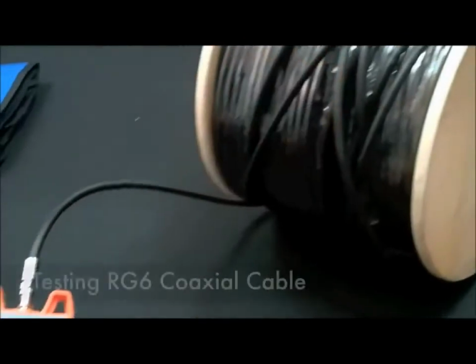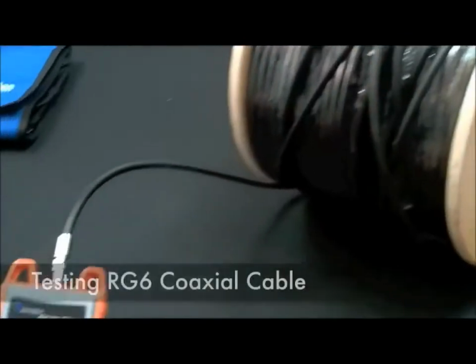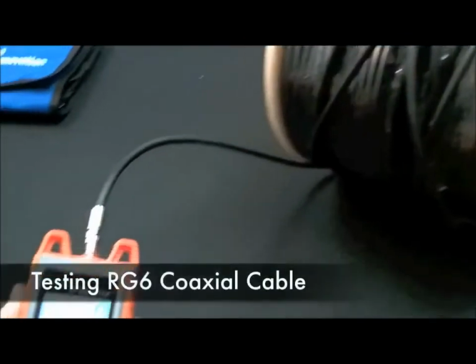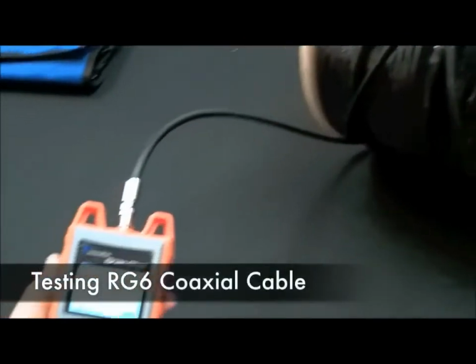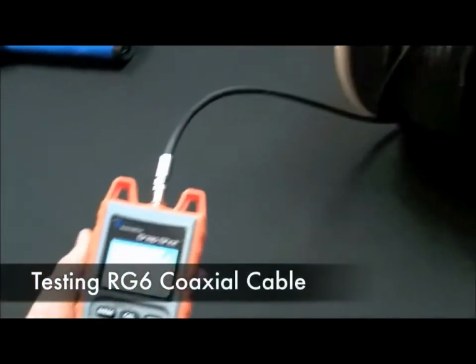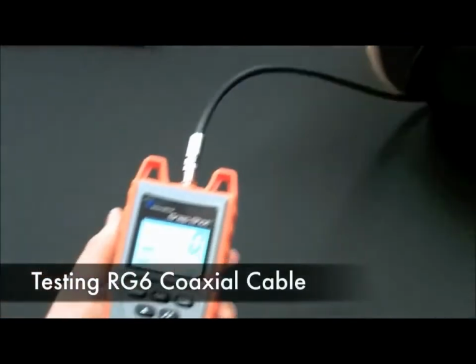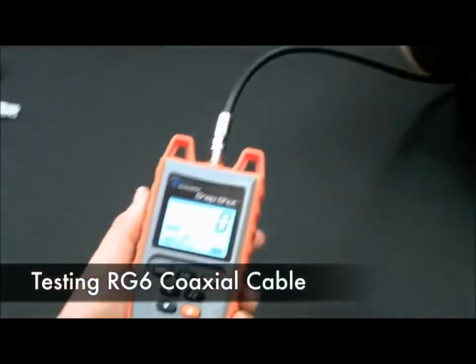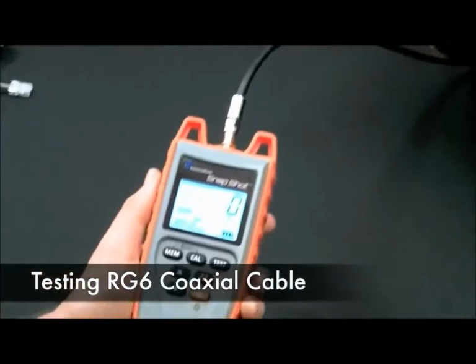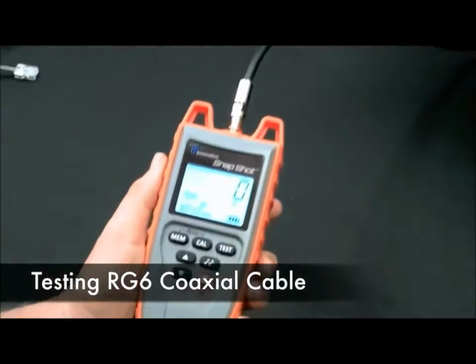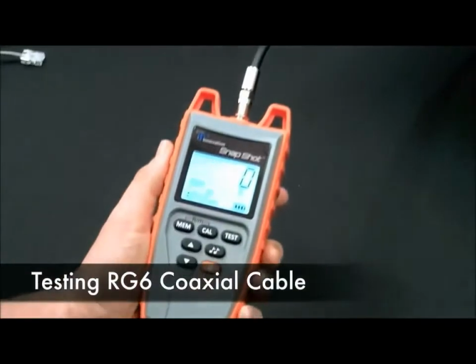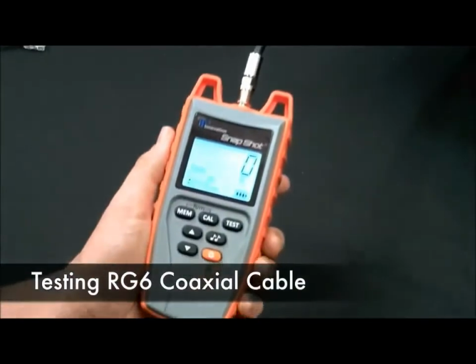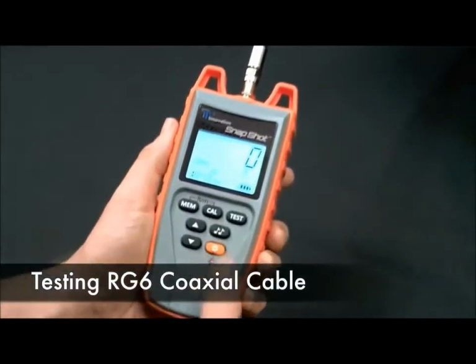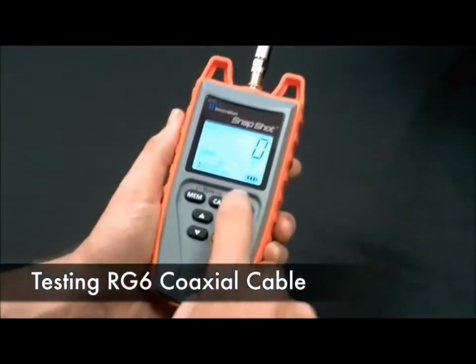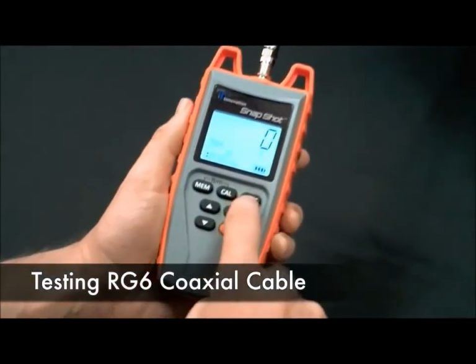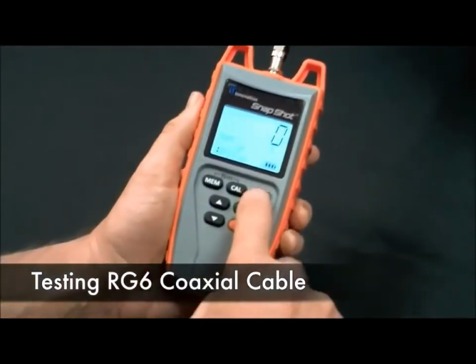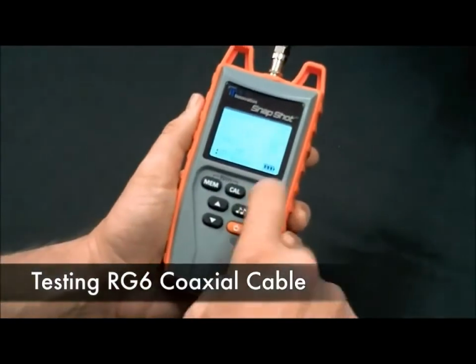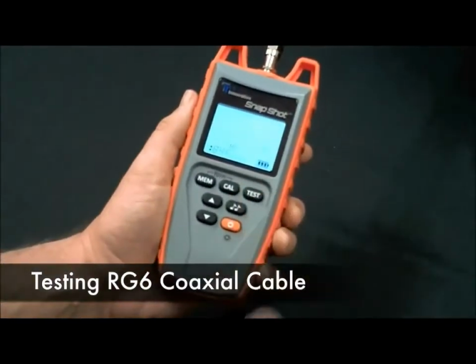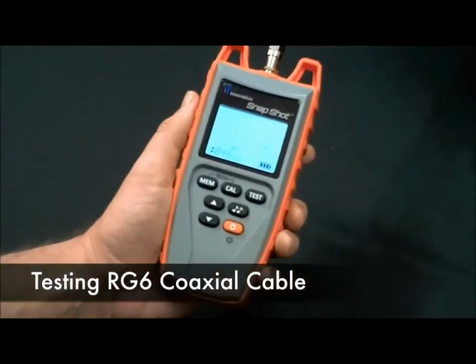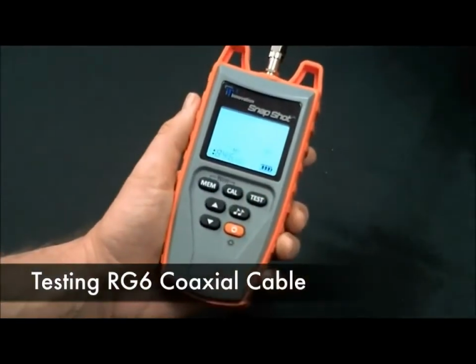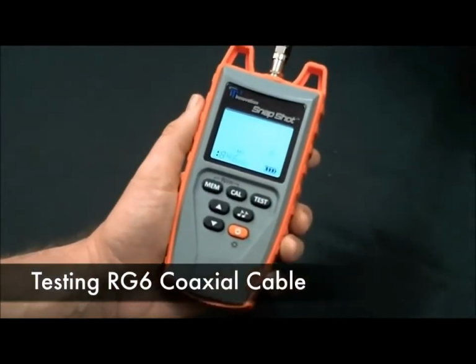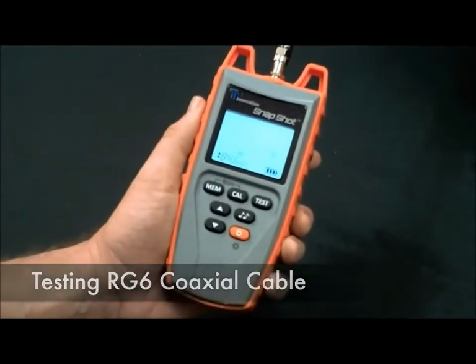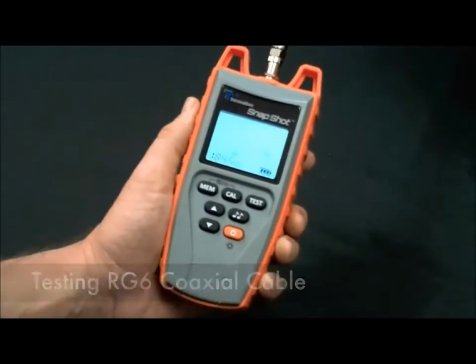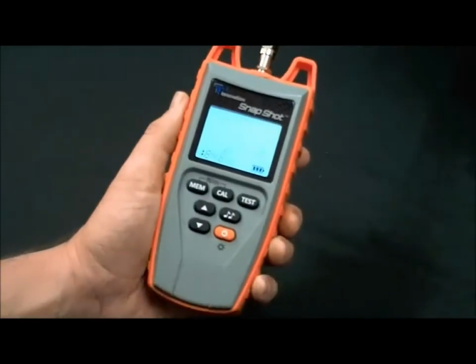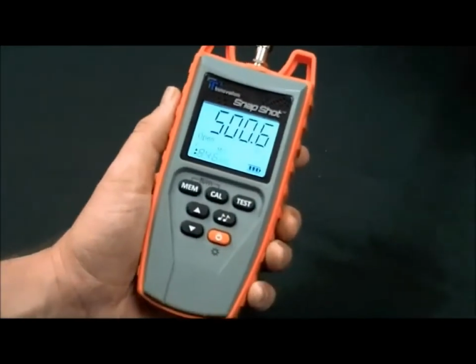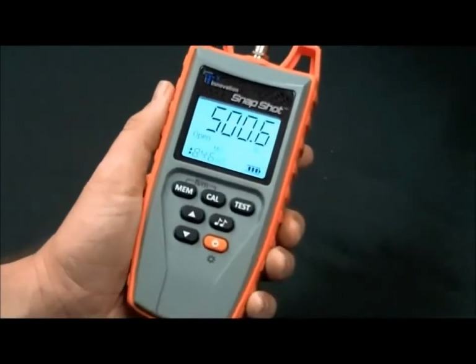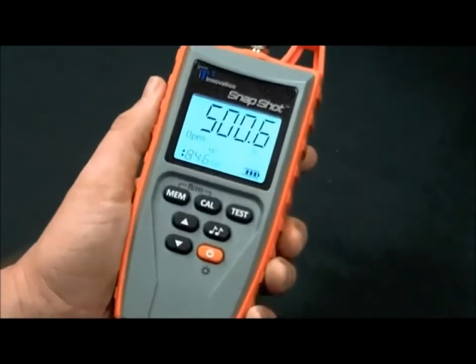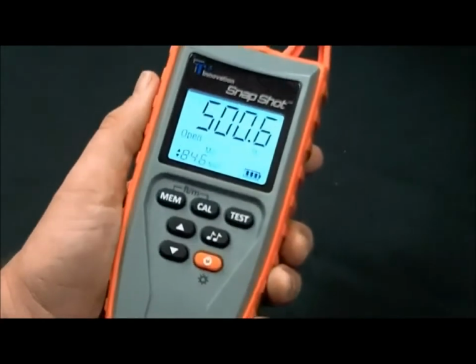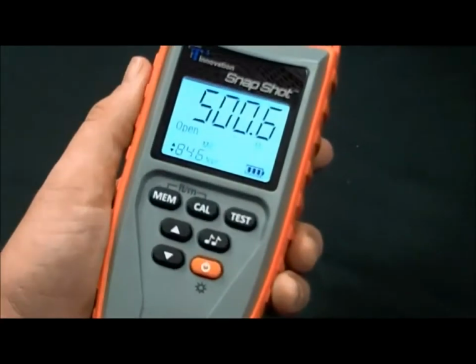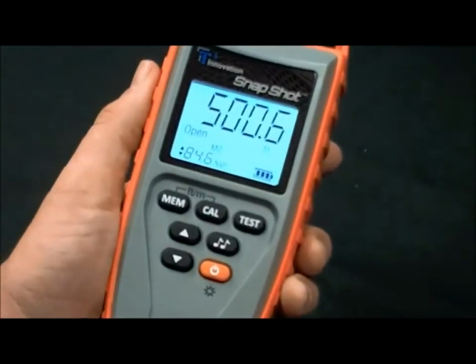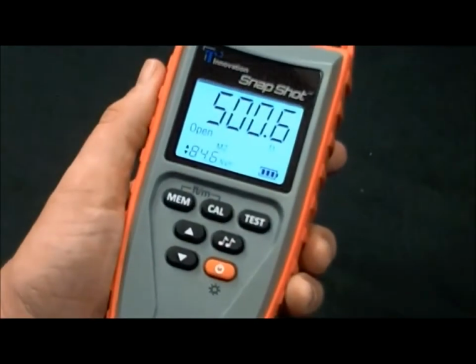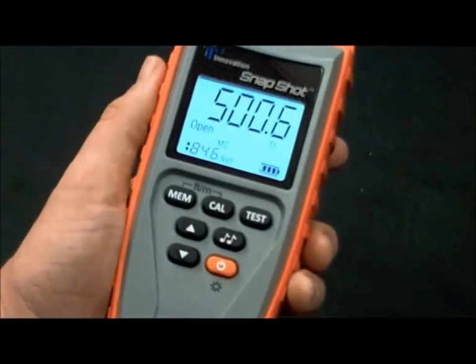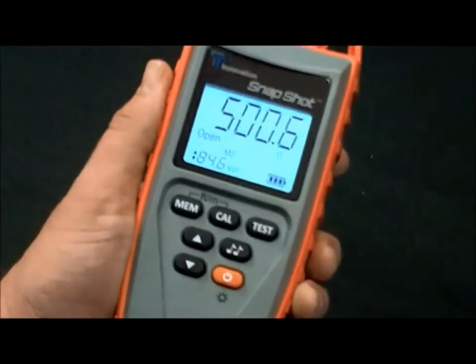Next, let's test some RG6 coaxial cable. 500 feet.